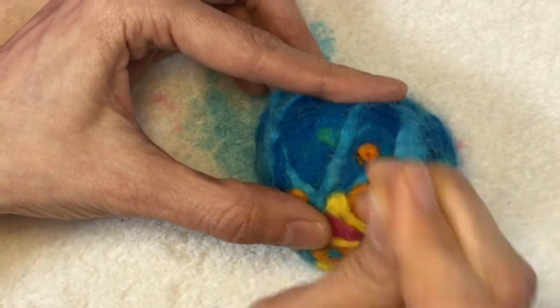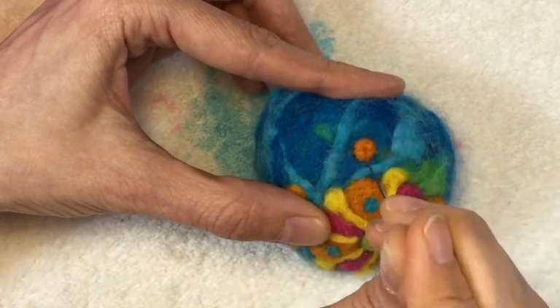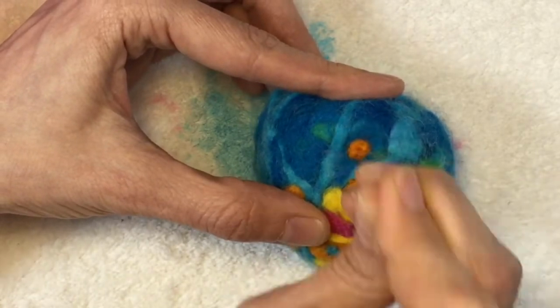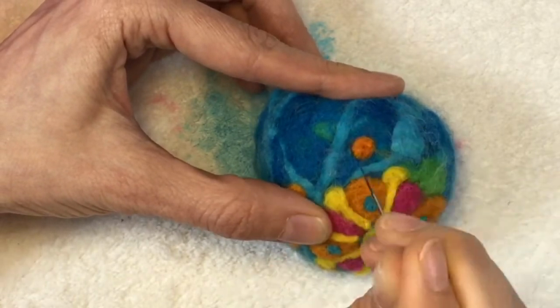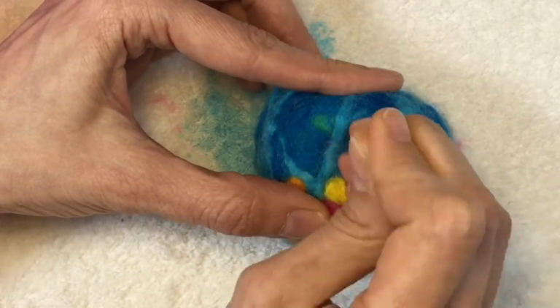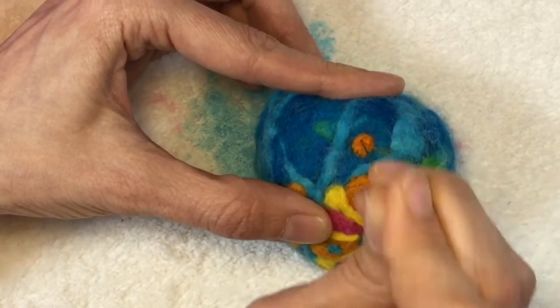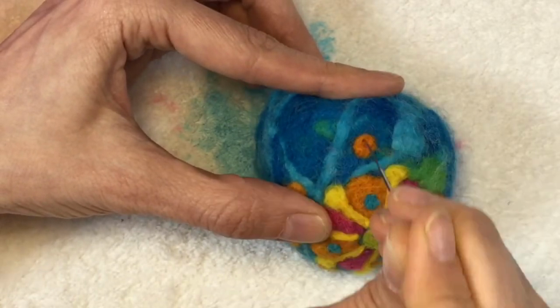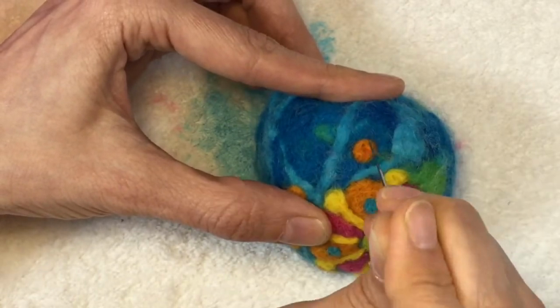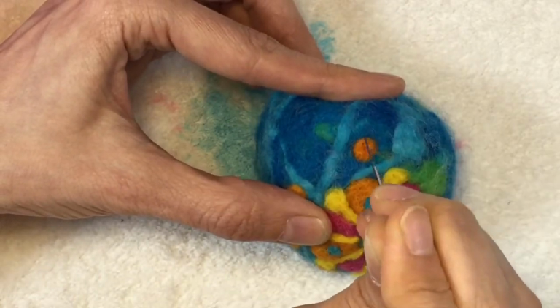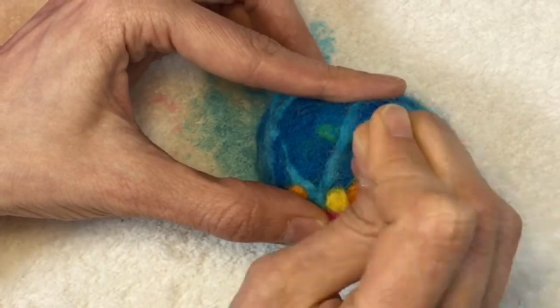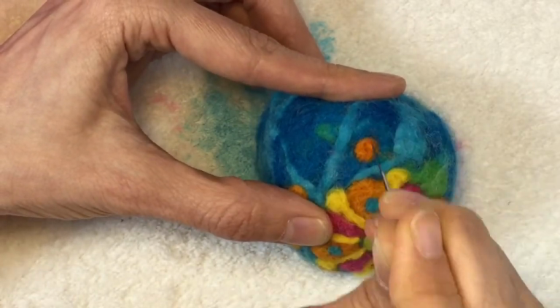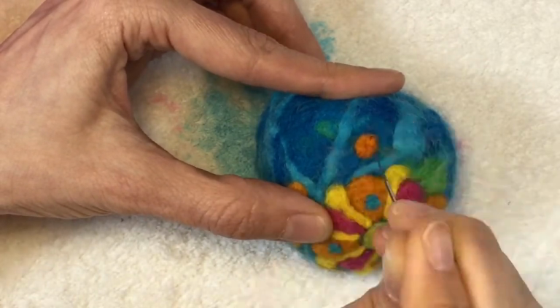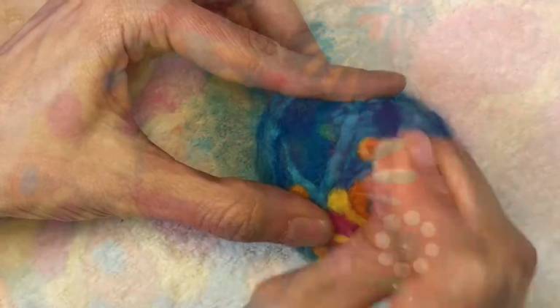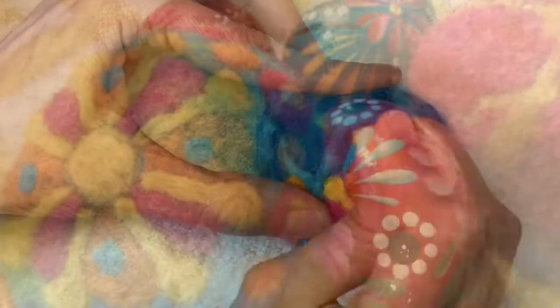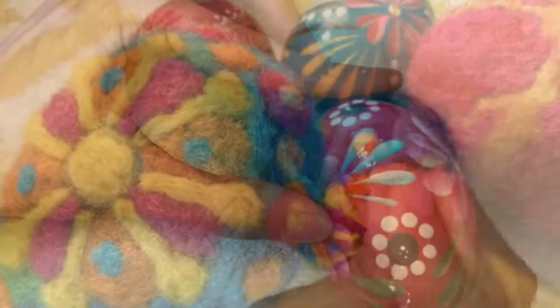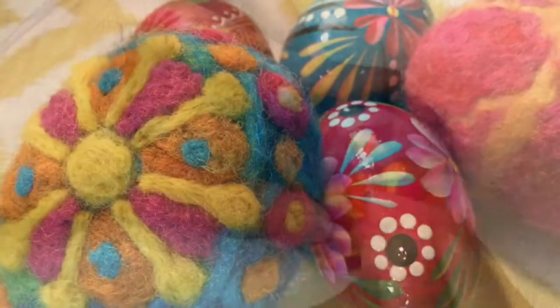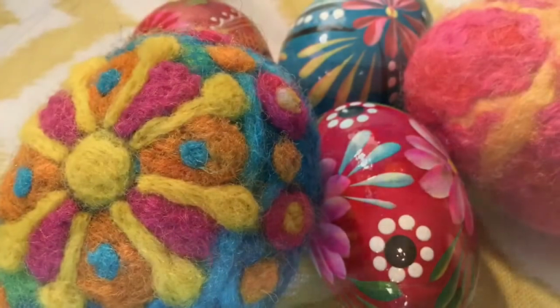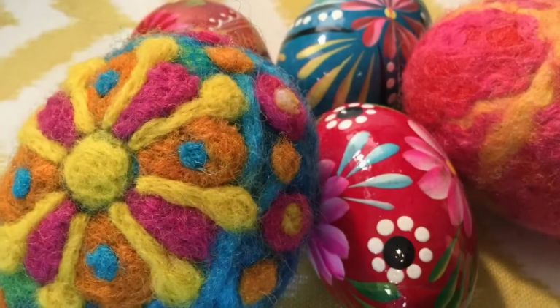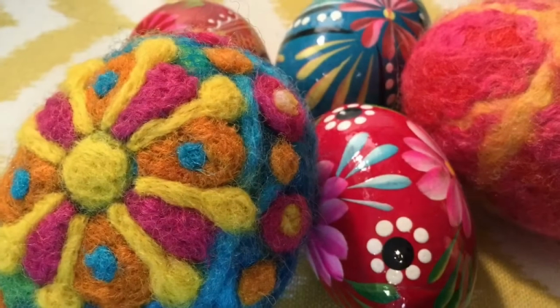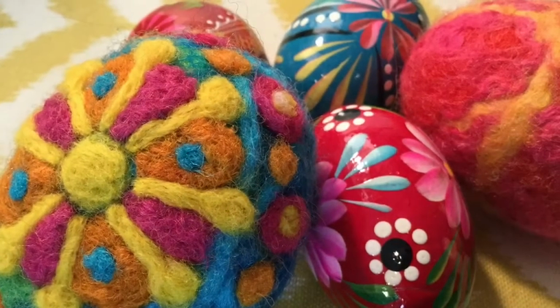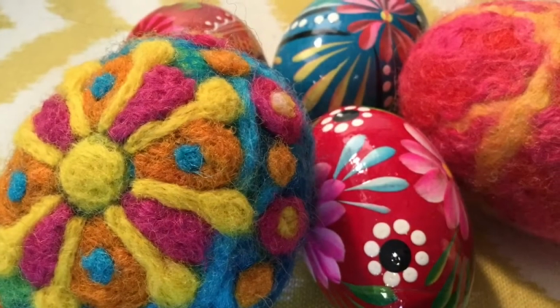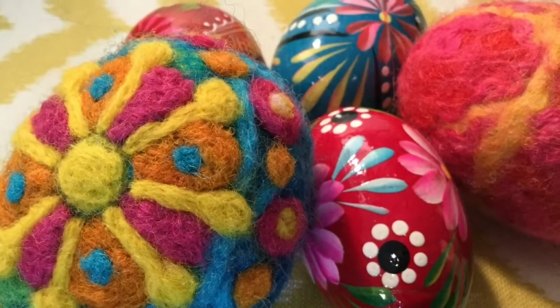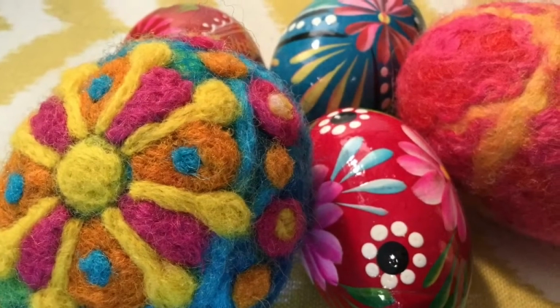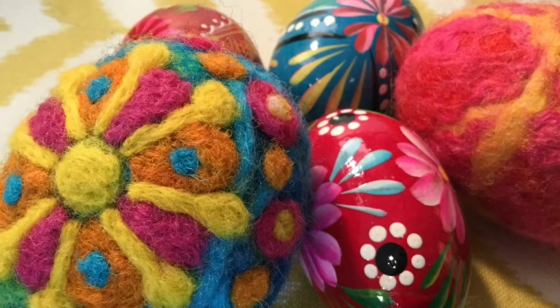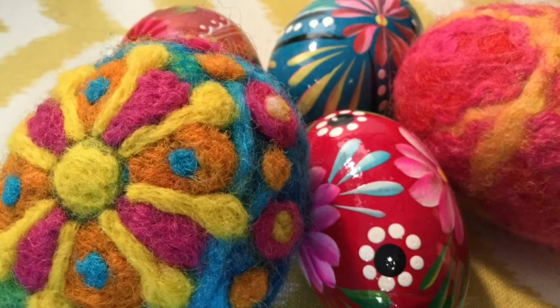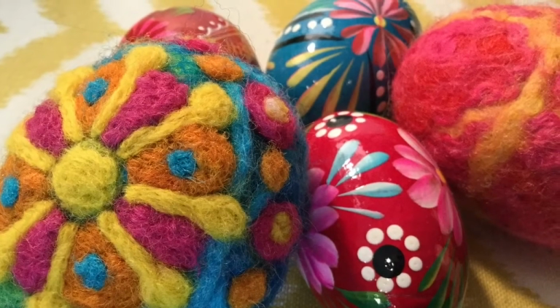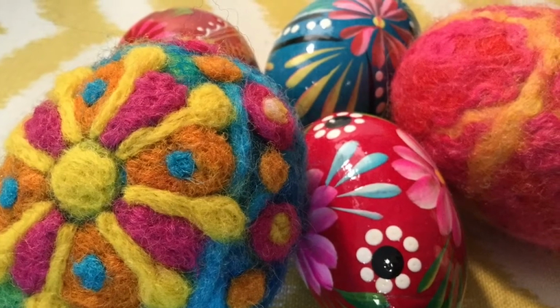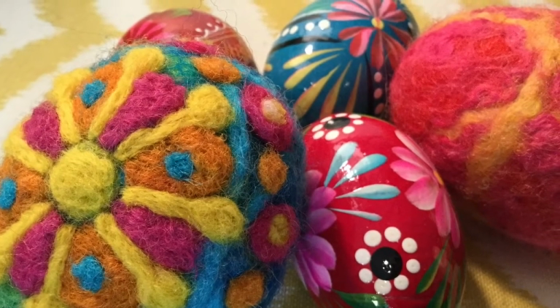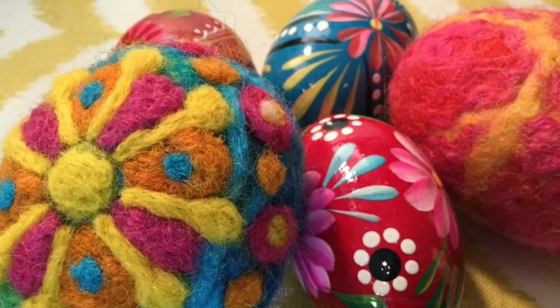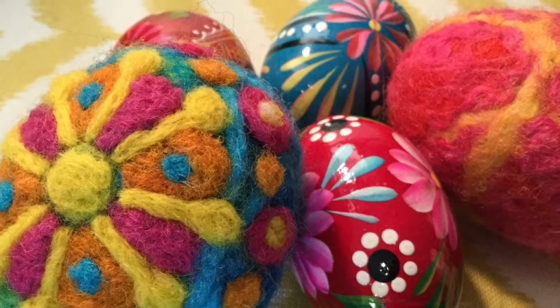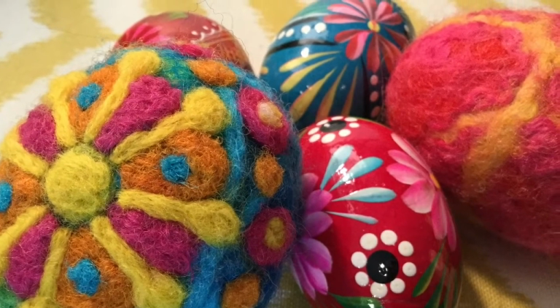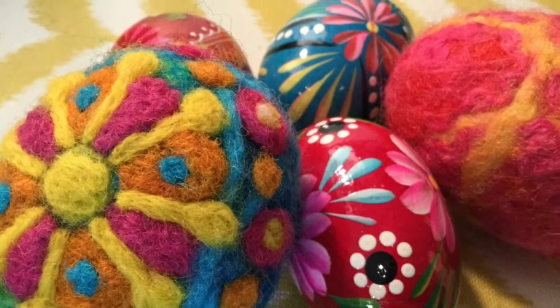So there you have it — that's how I went about making my Pisanky eggs.